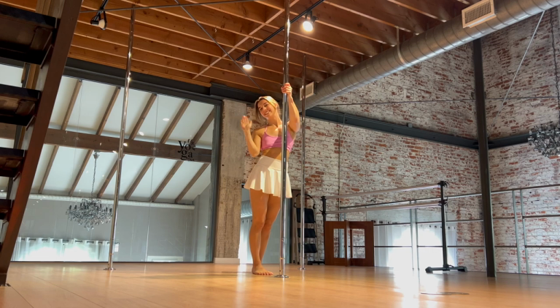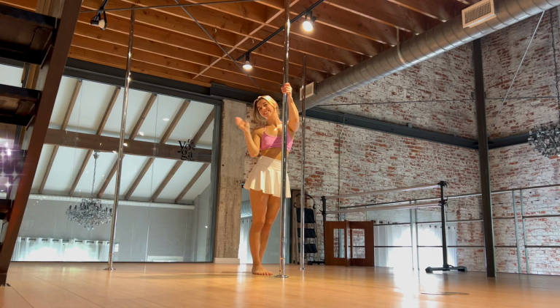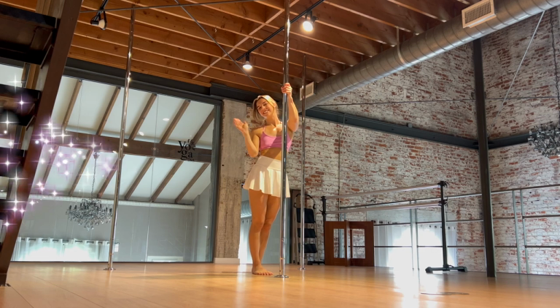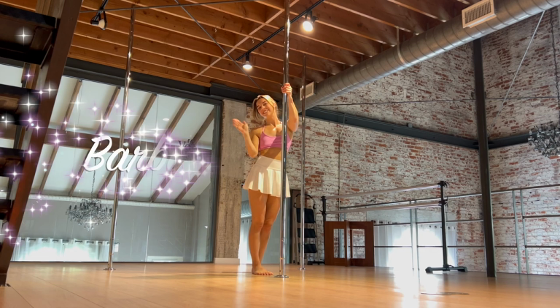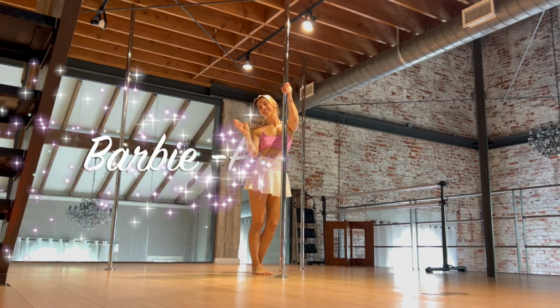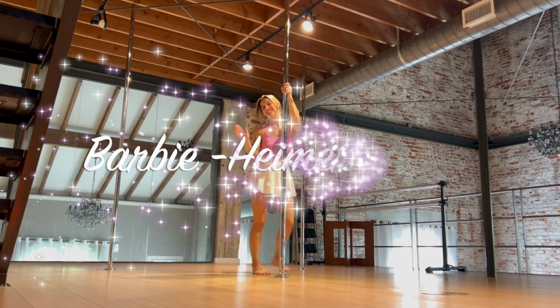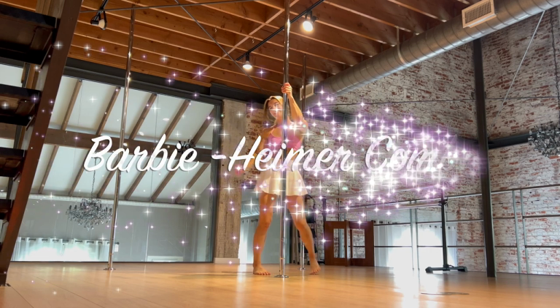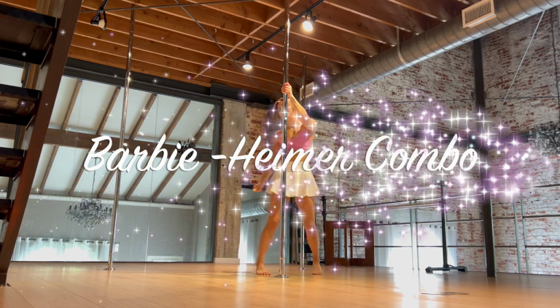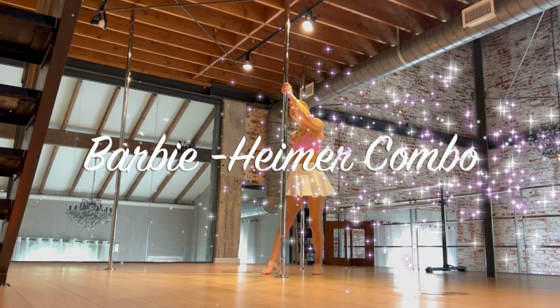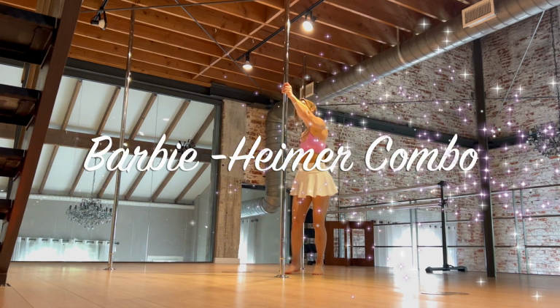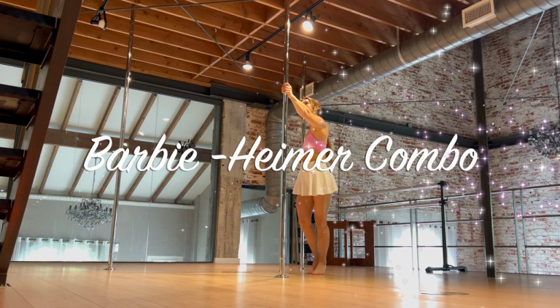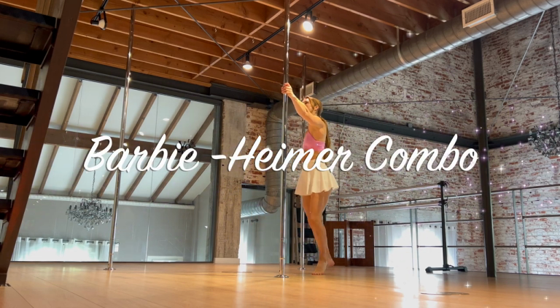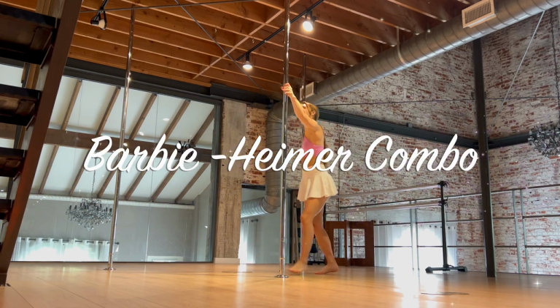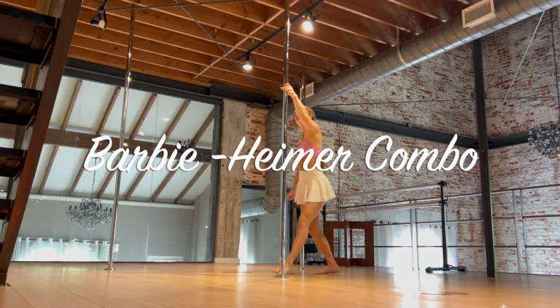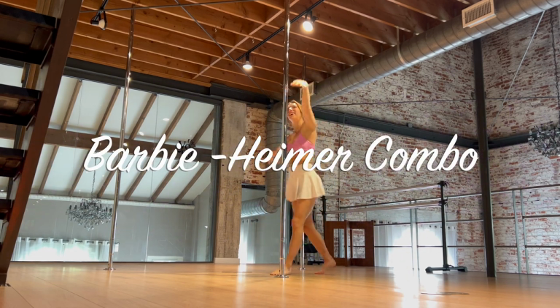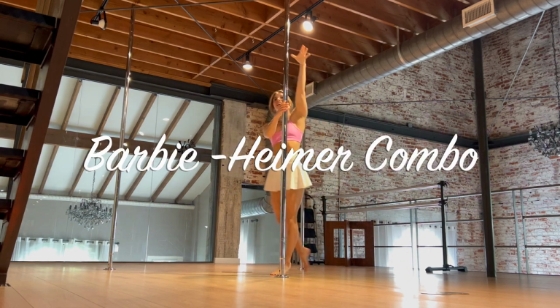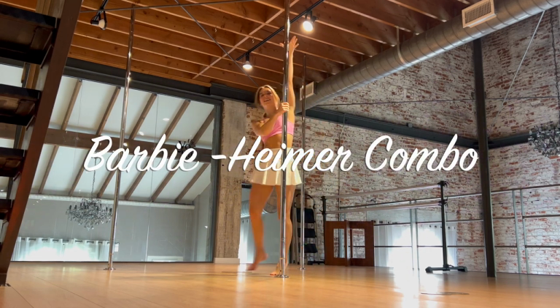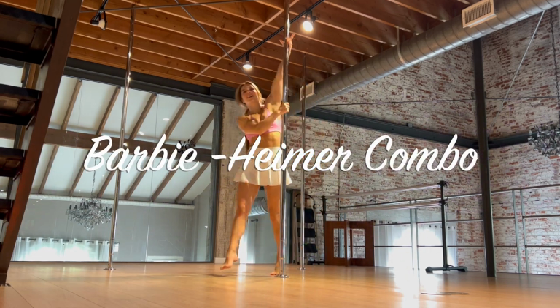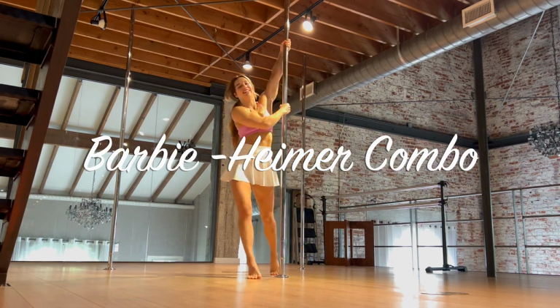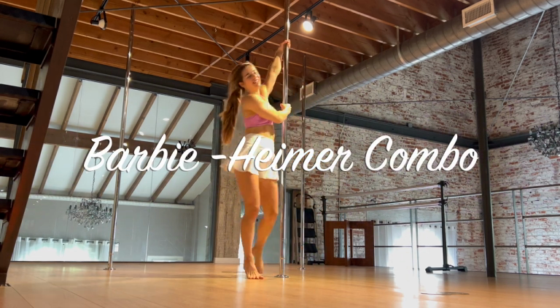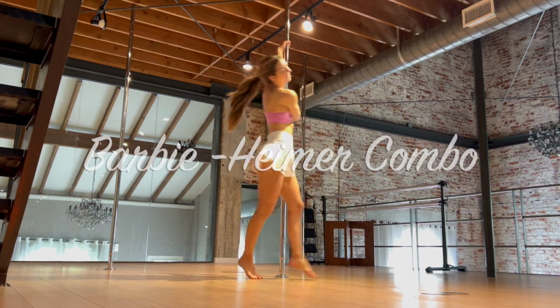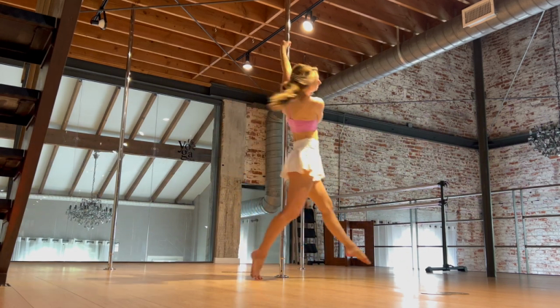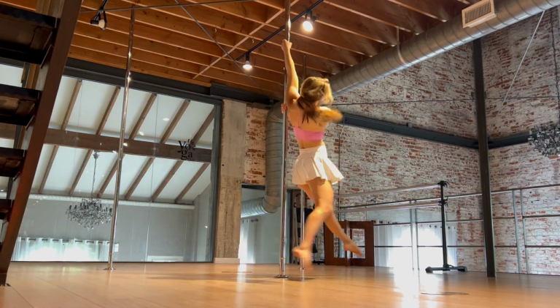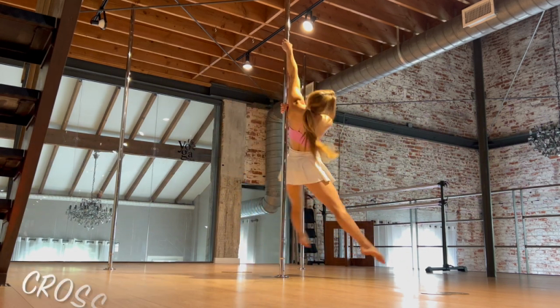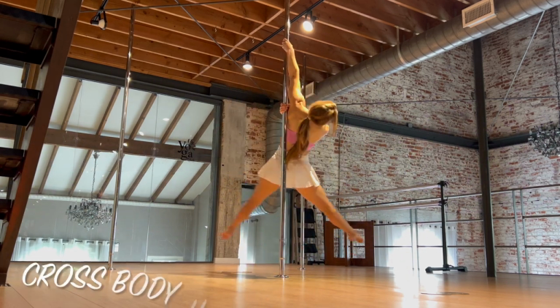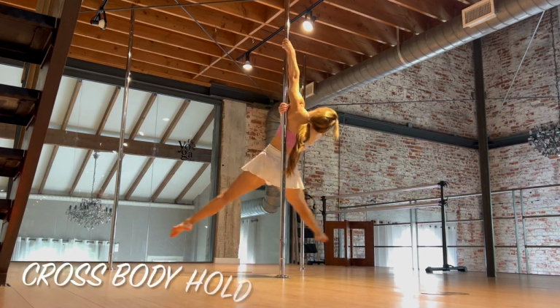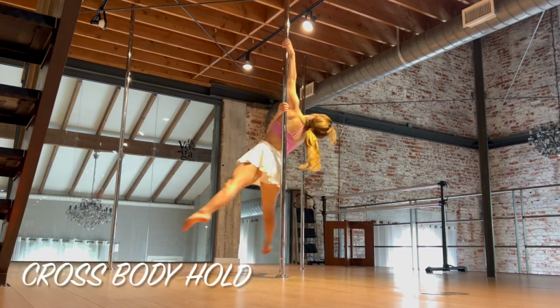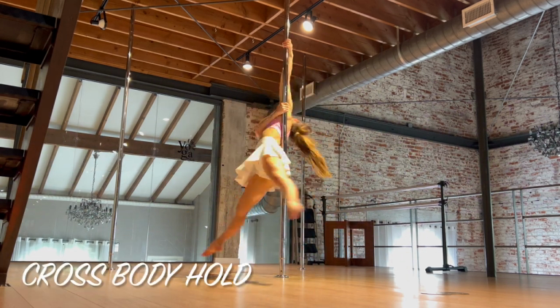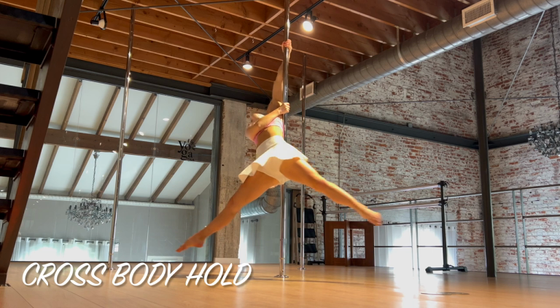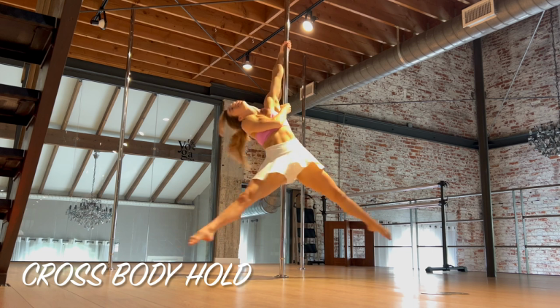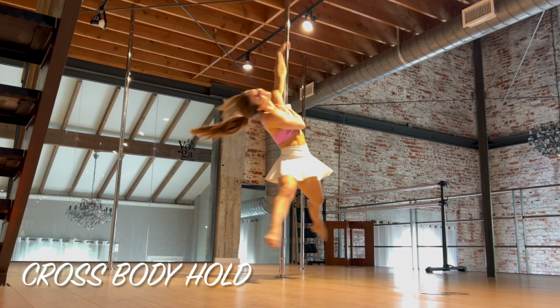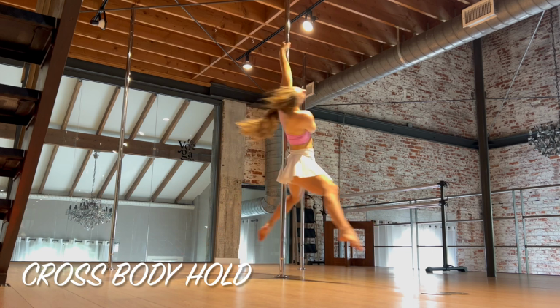Today I'm going to show you a Barbieheimer combo. We've got some doll tricks and some explosive tricks.